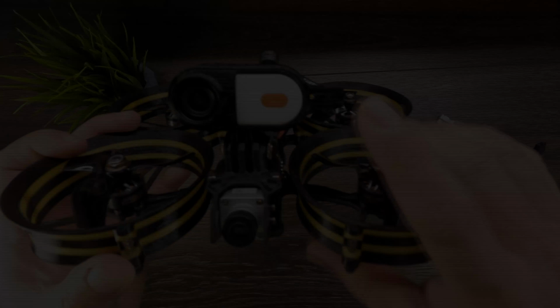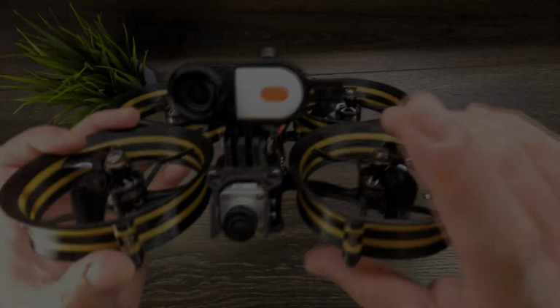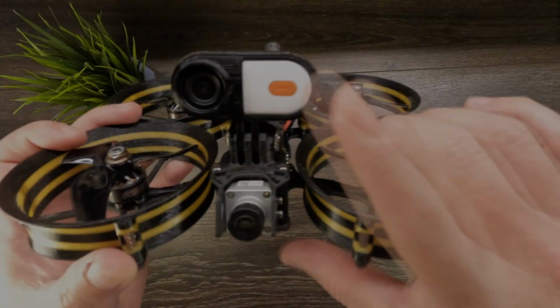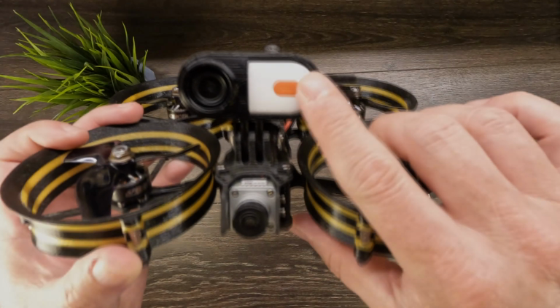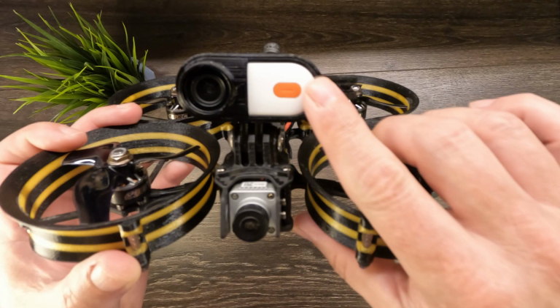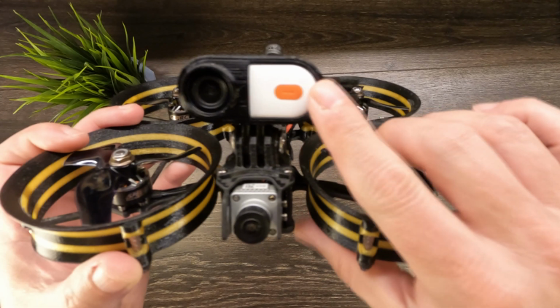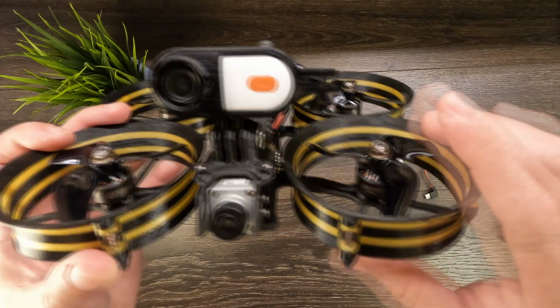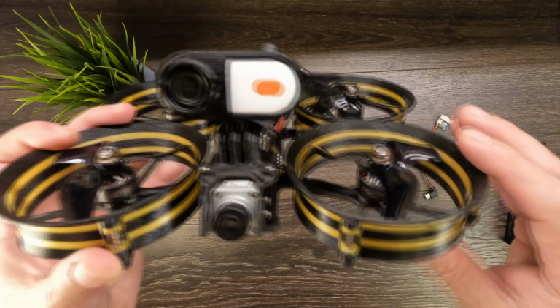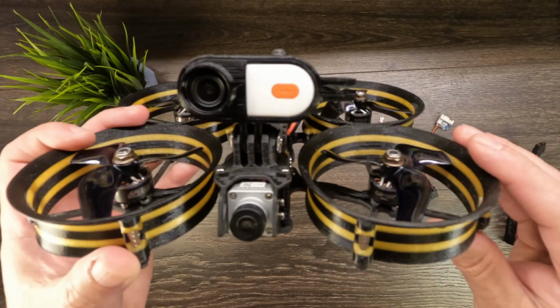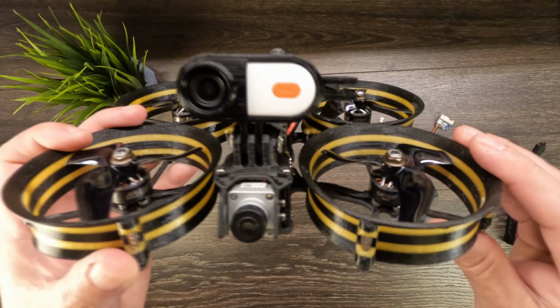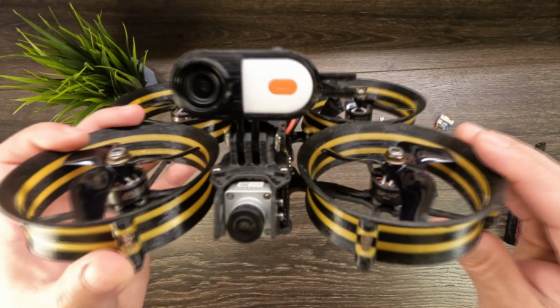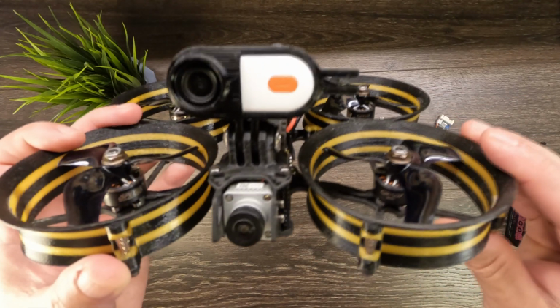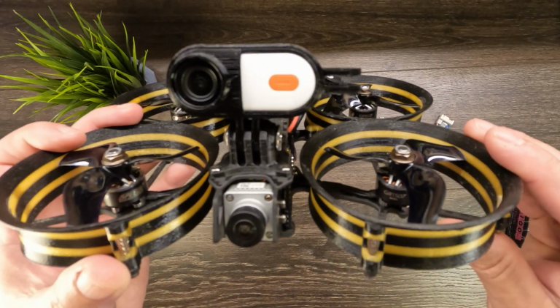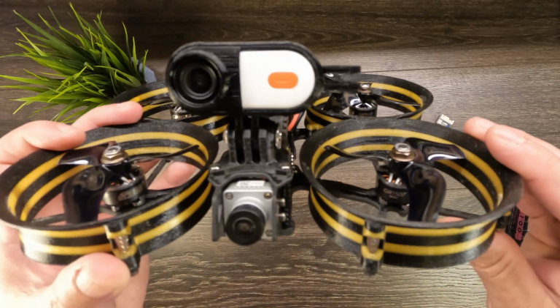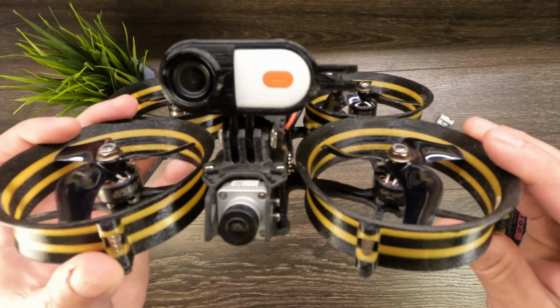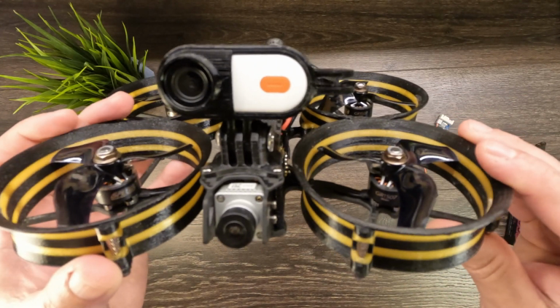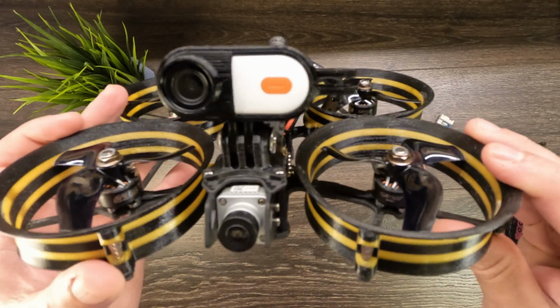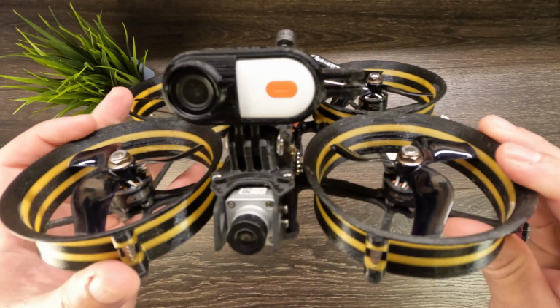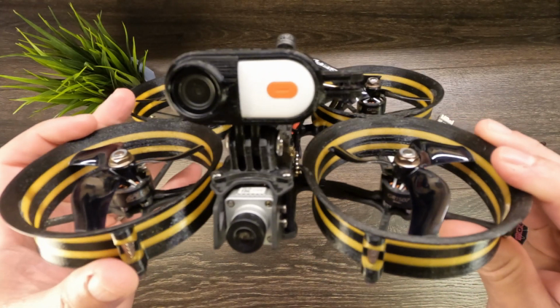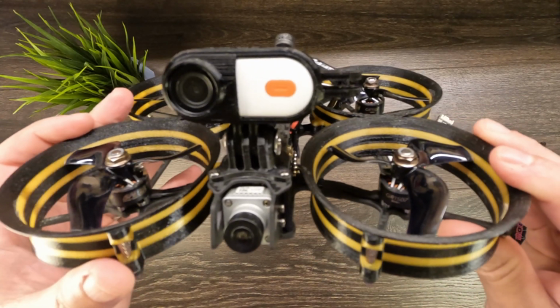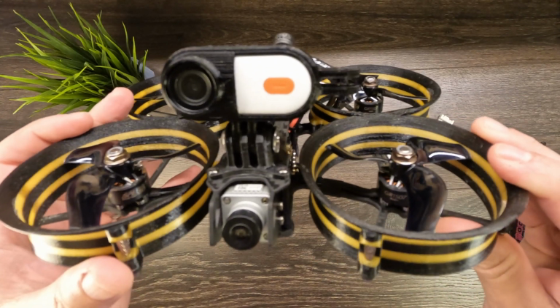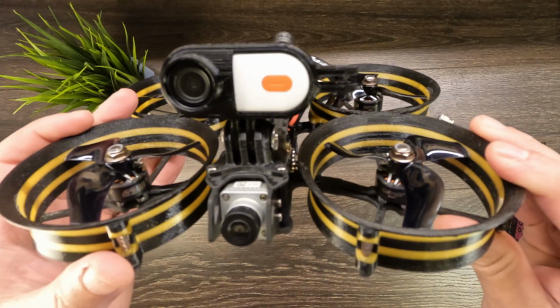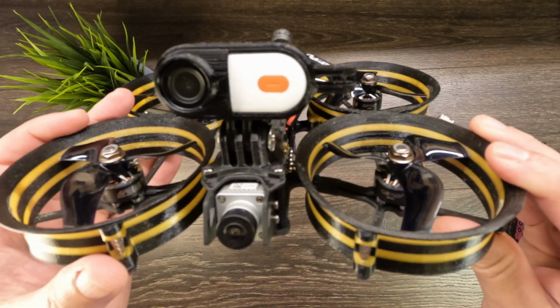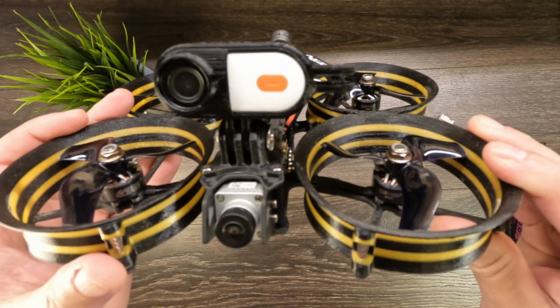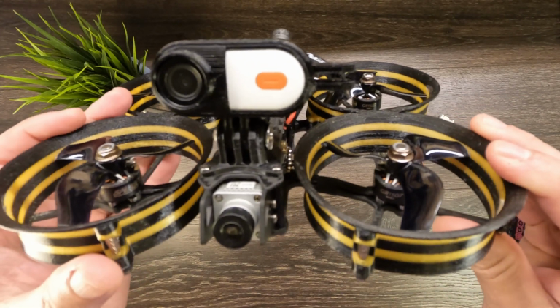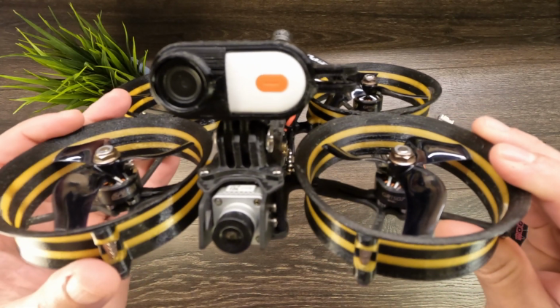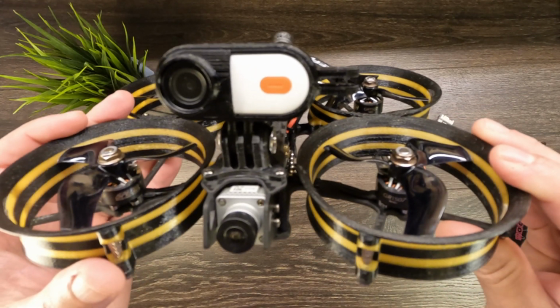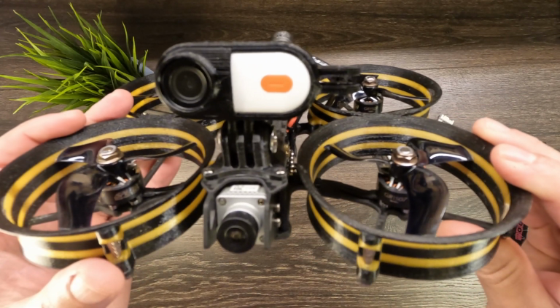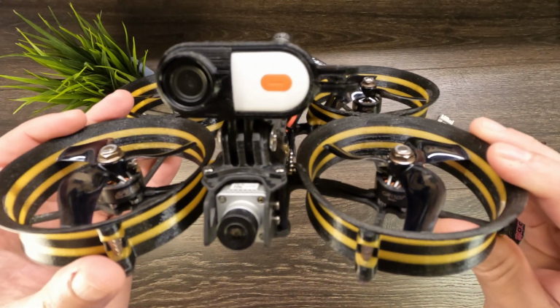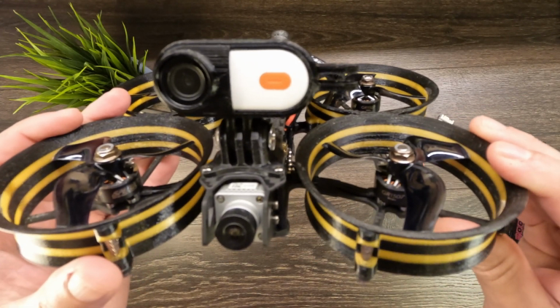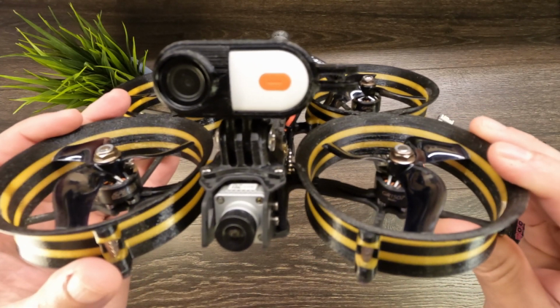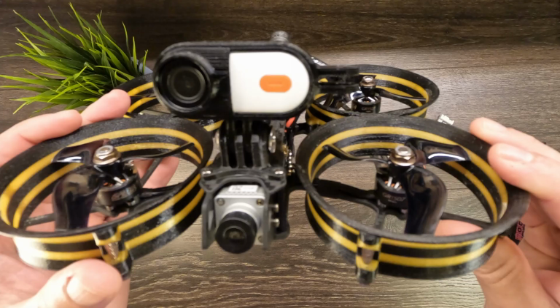How to power the CatX Peanut on any FPV drone without soldering any wires — that's coming up right after this.